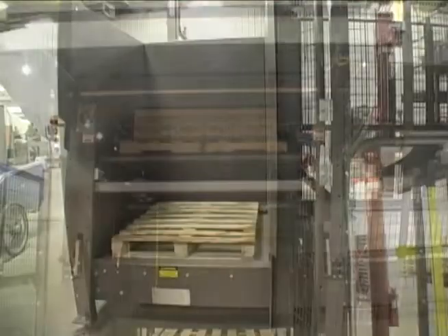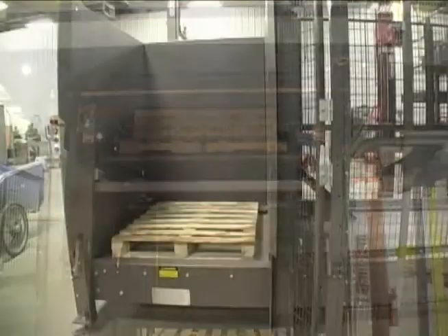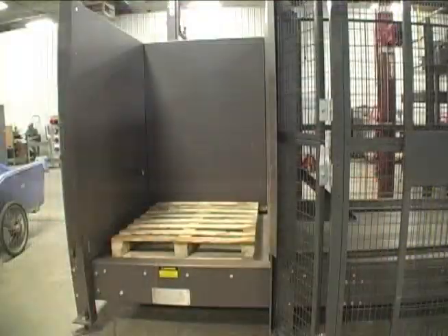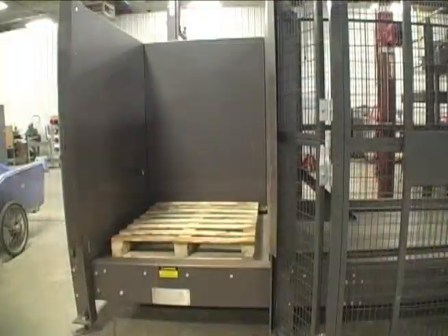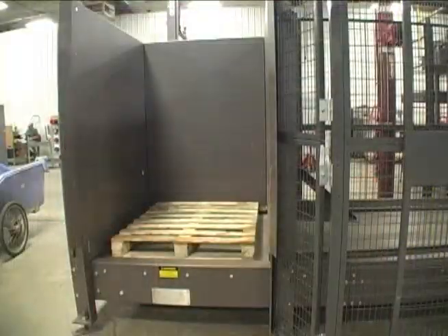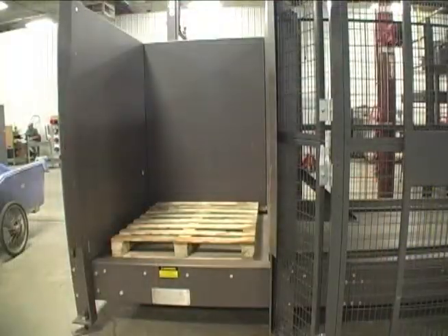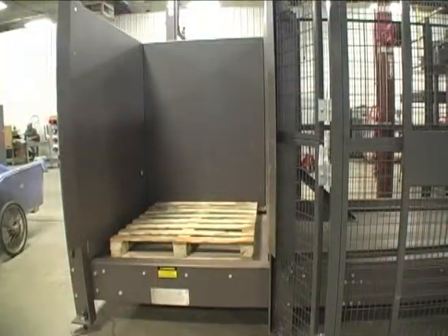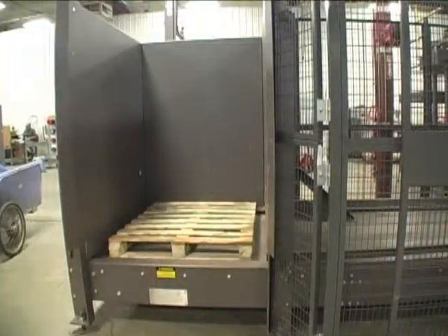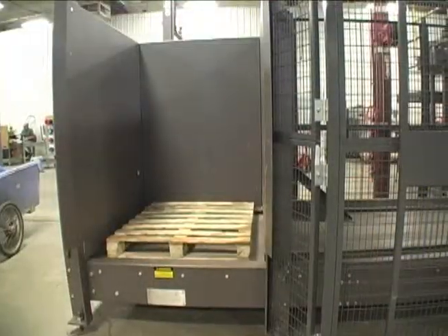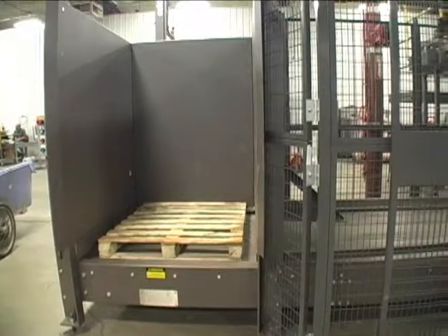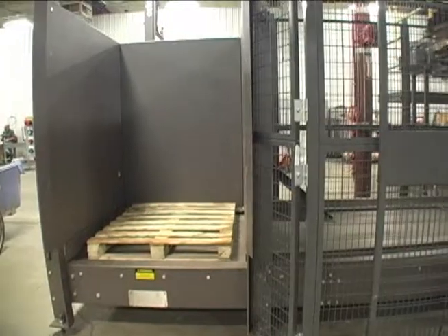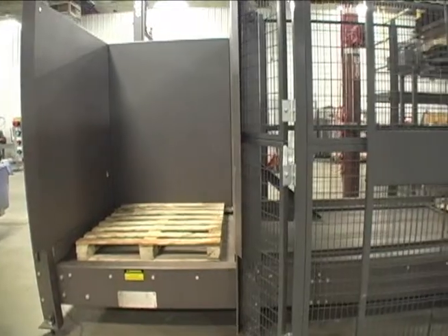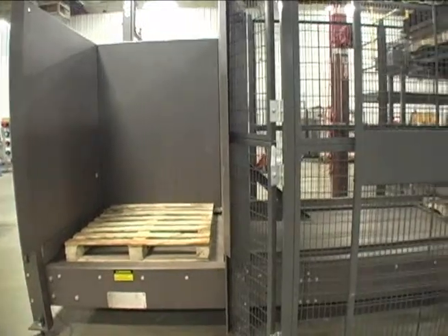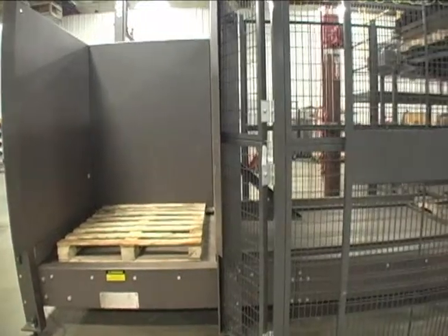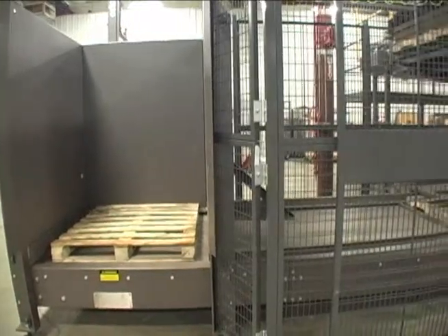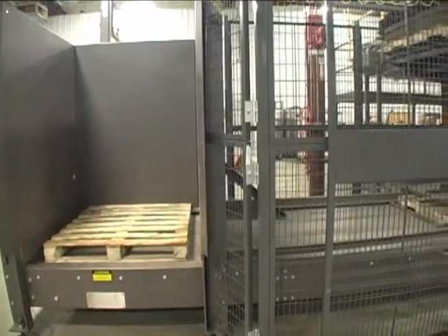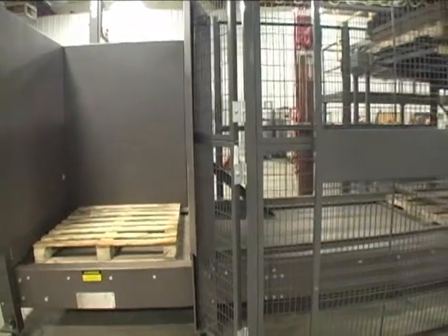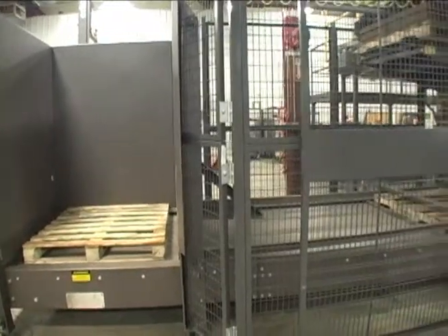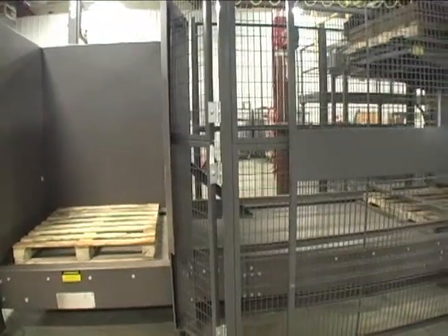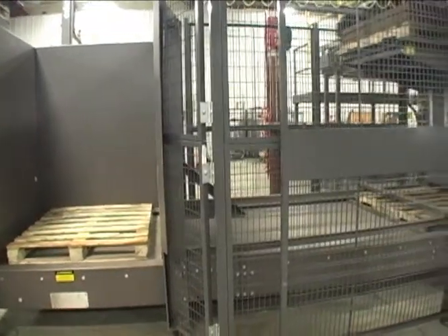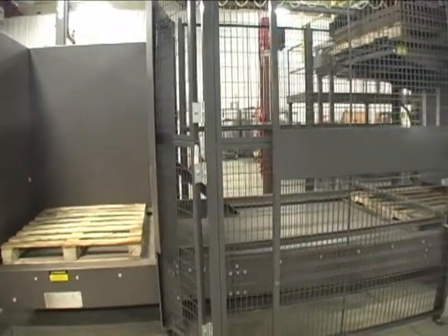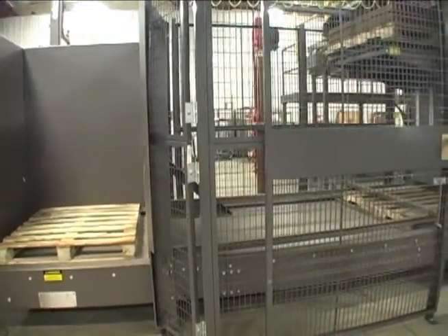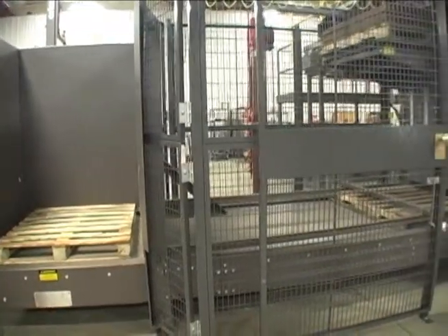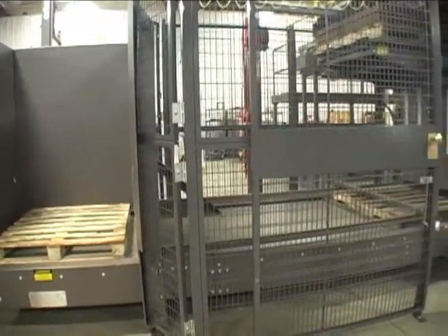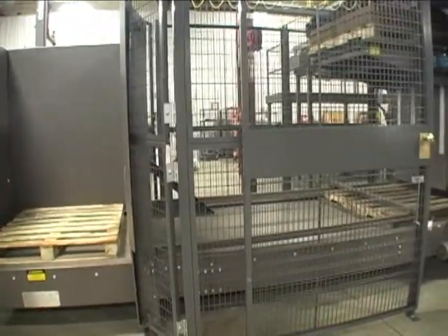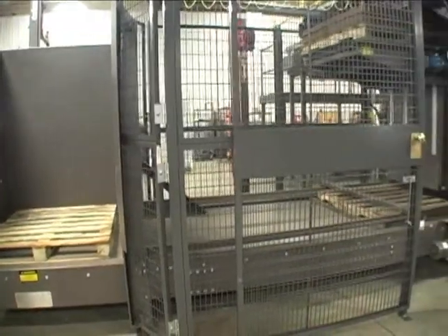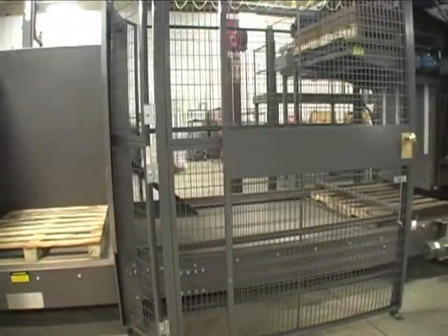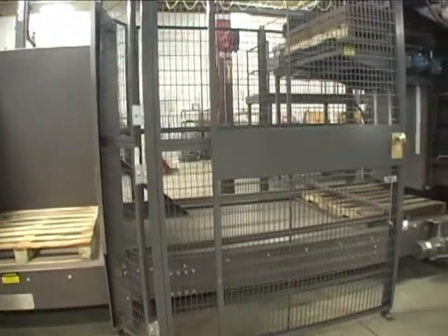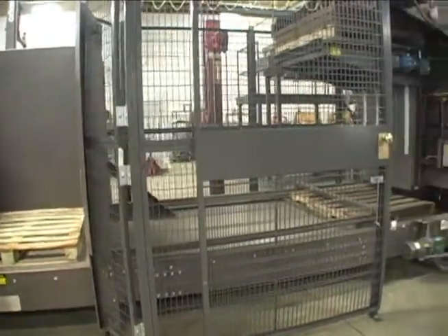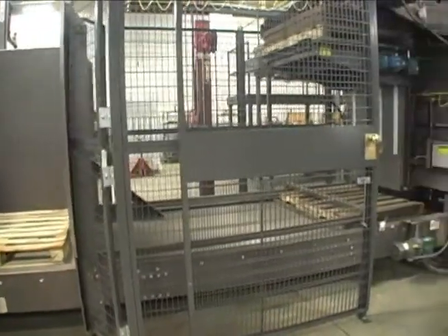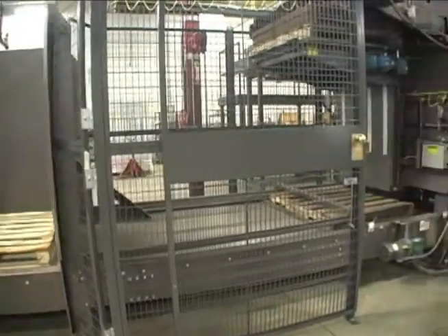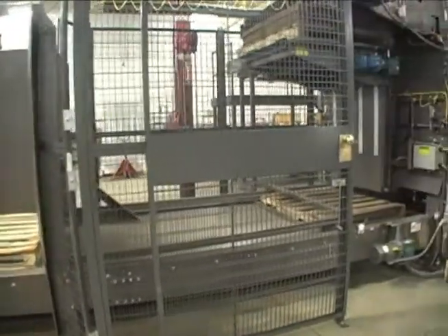When a new pallet is needed, the bottom pallet is stripped out of the hopper and conveyed towards the pallet elevator.